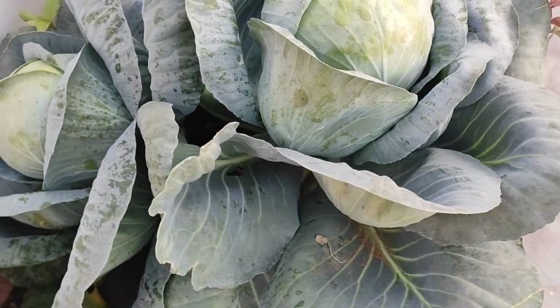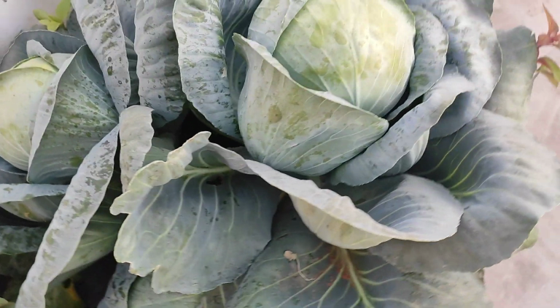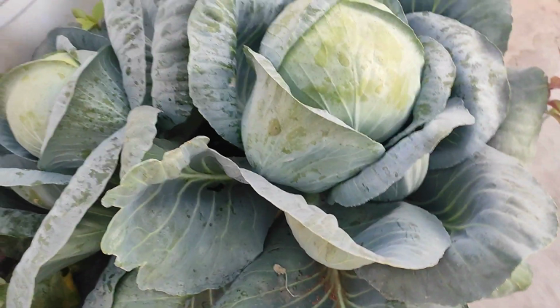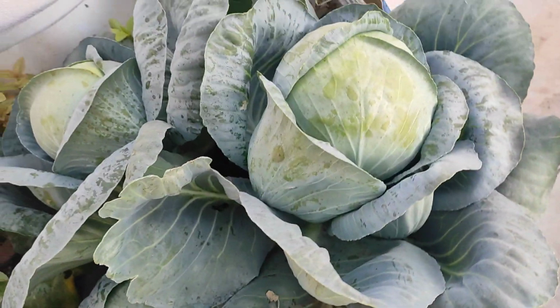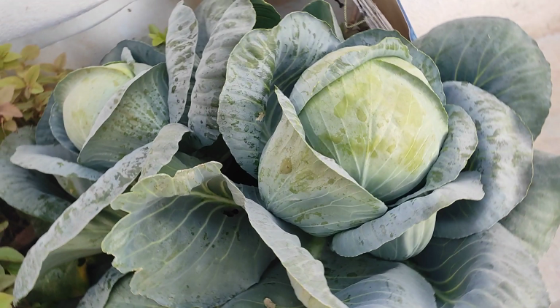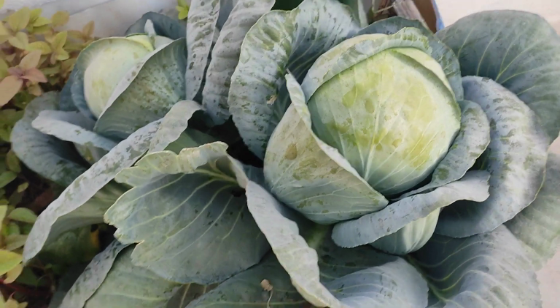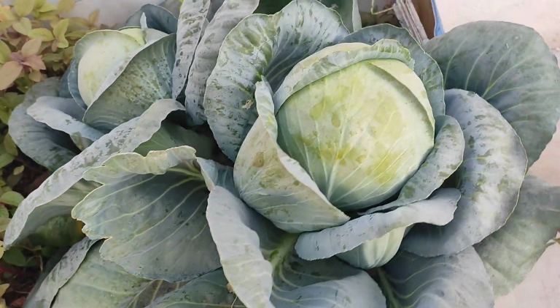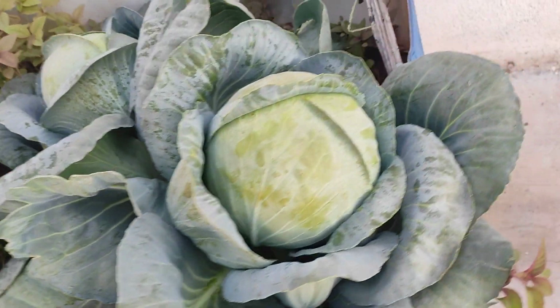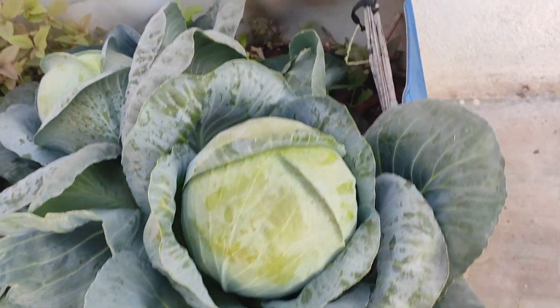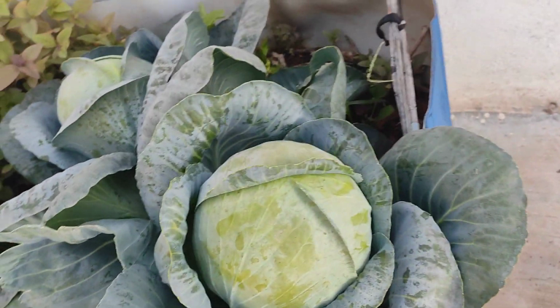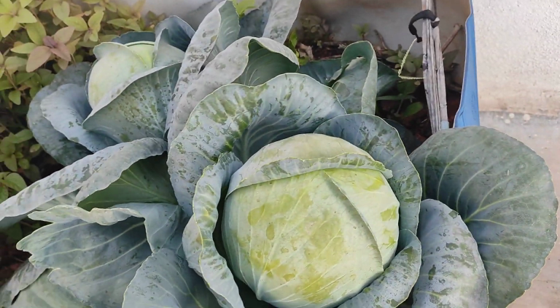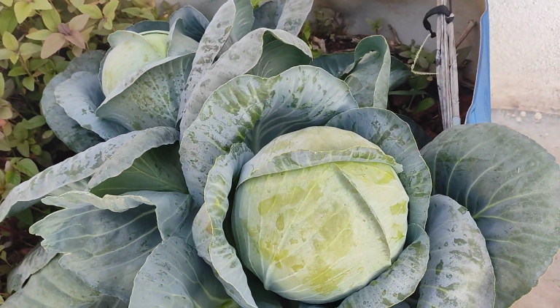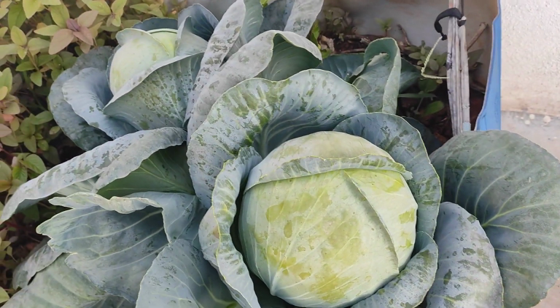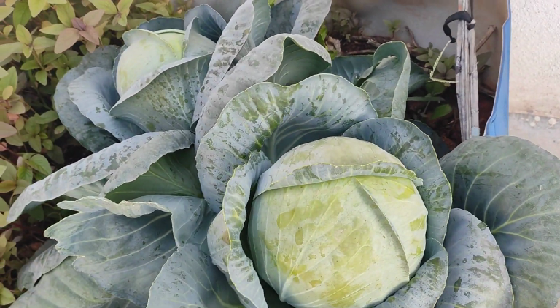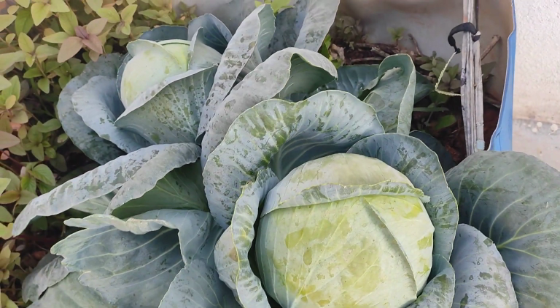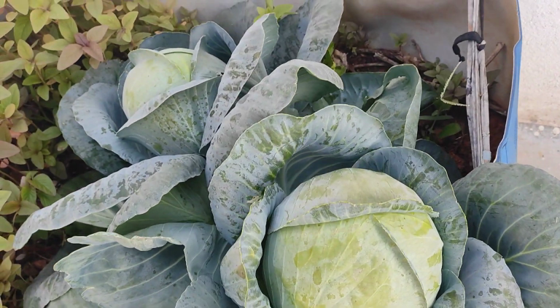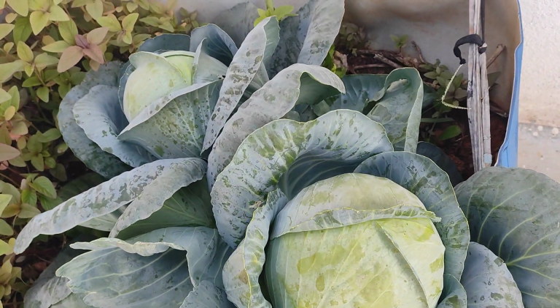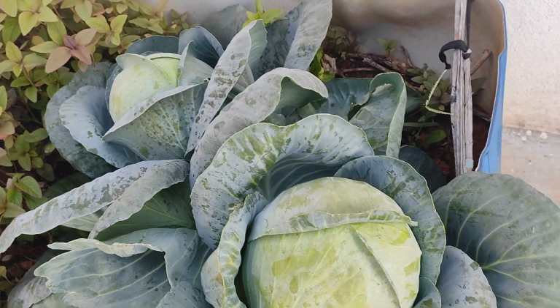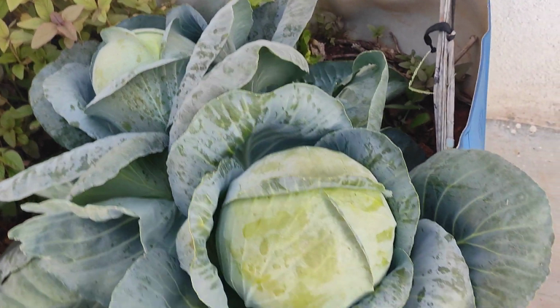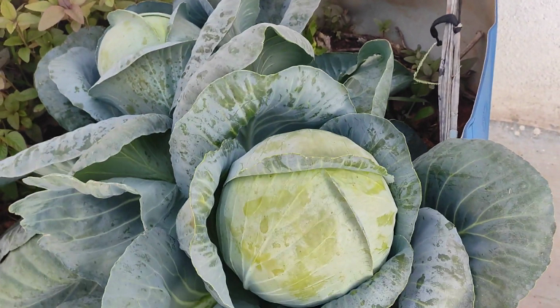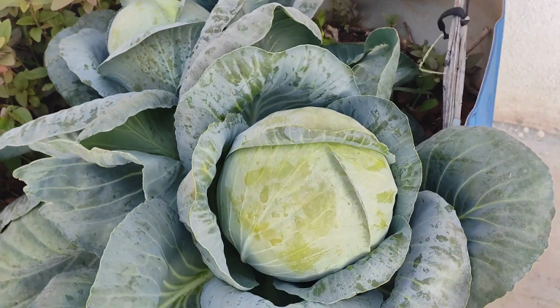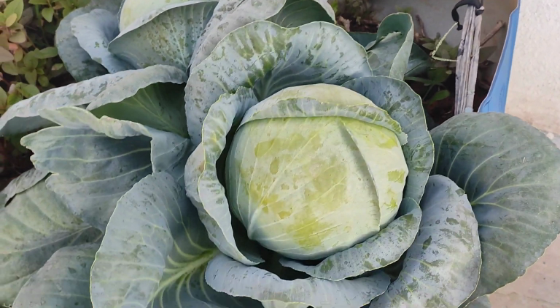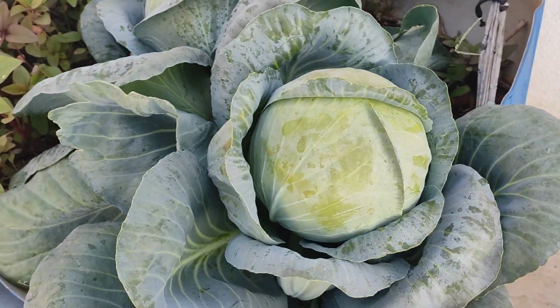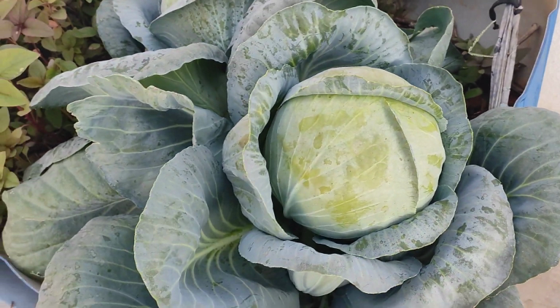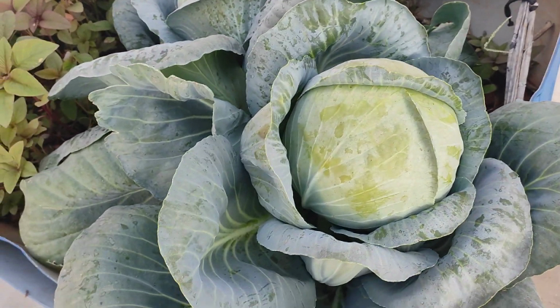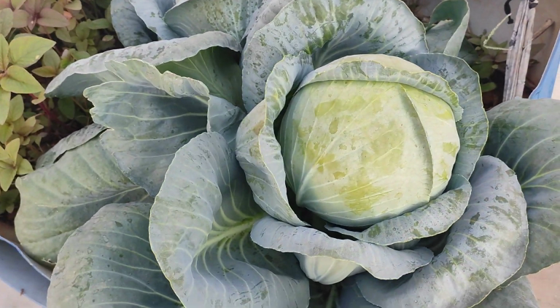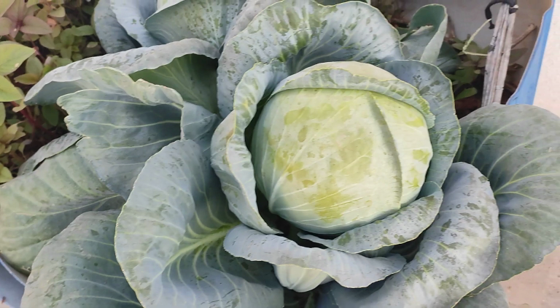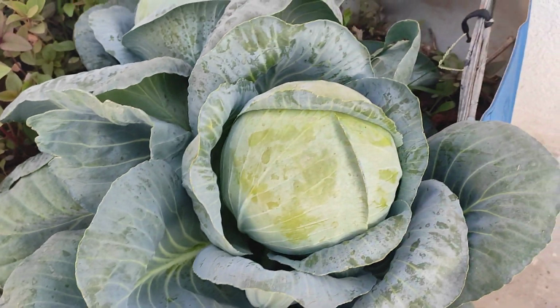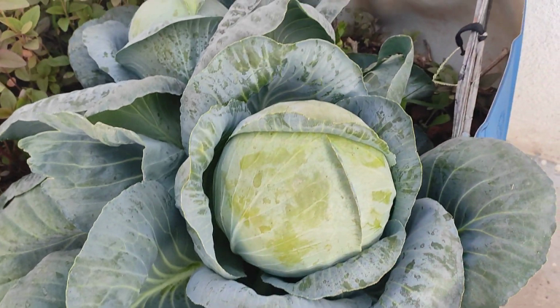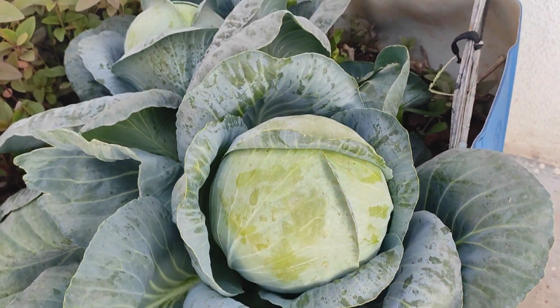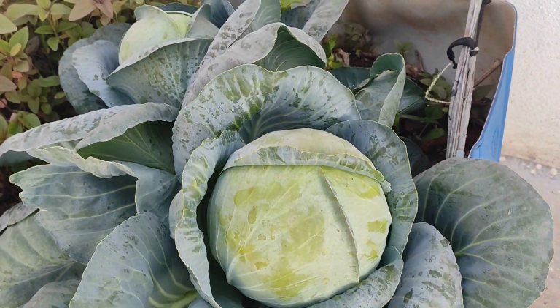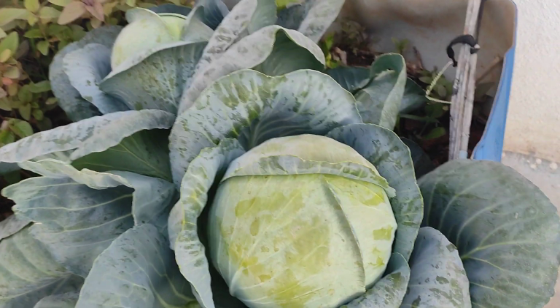It took a little long to grow this size but it has grown very well without any chemicals or any spray.